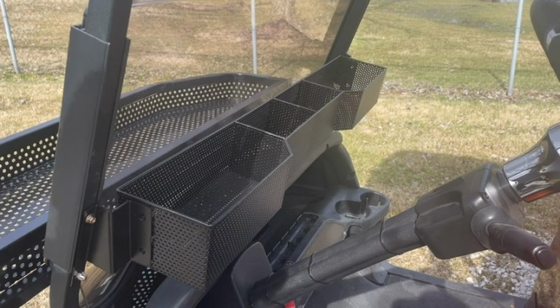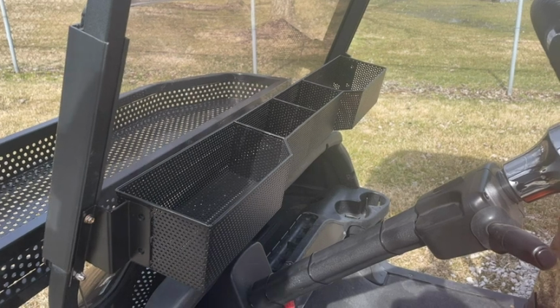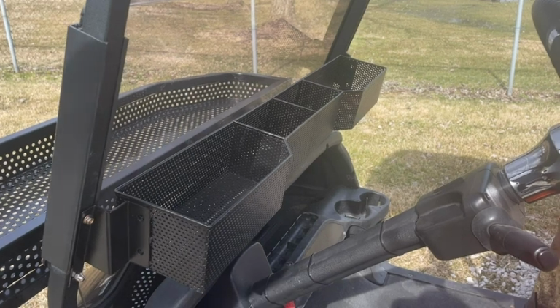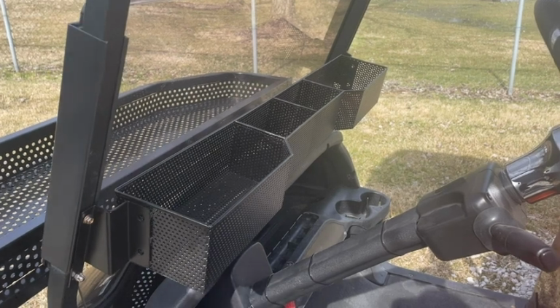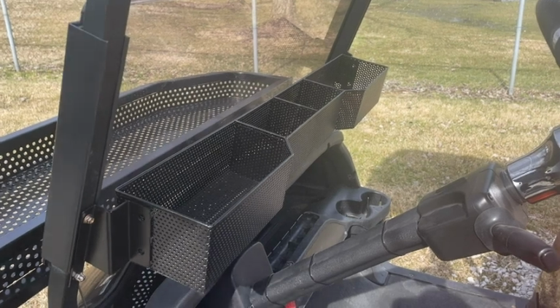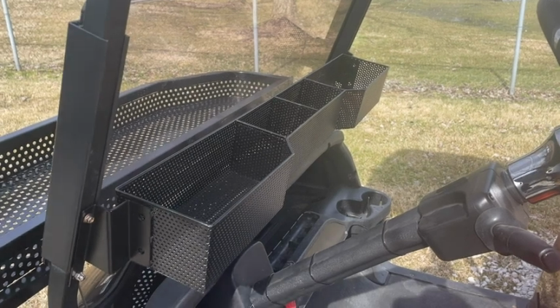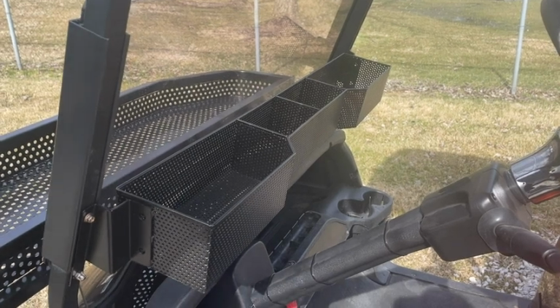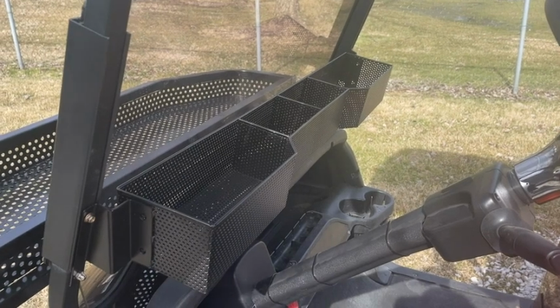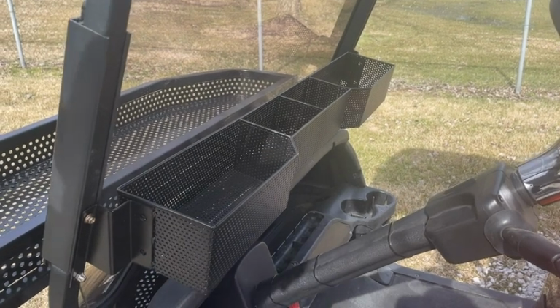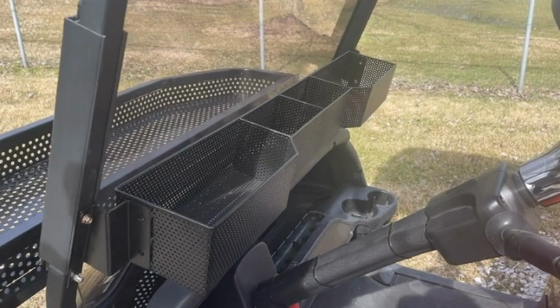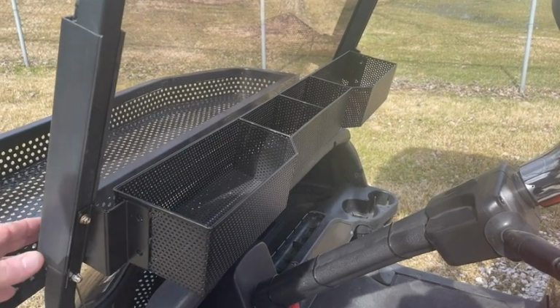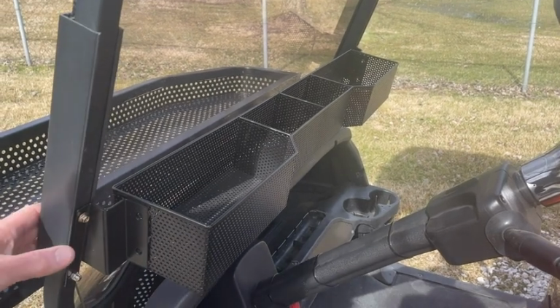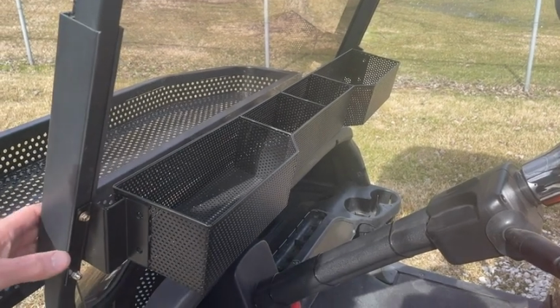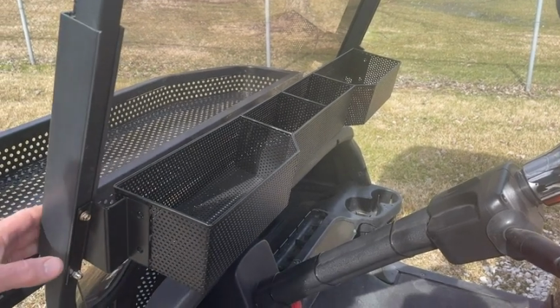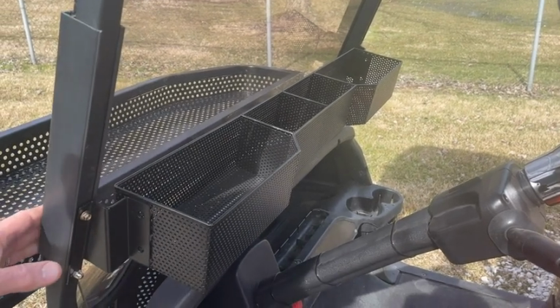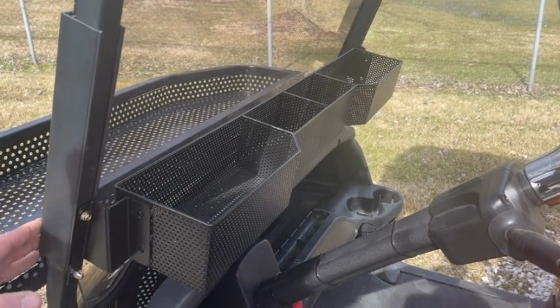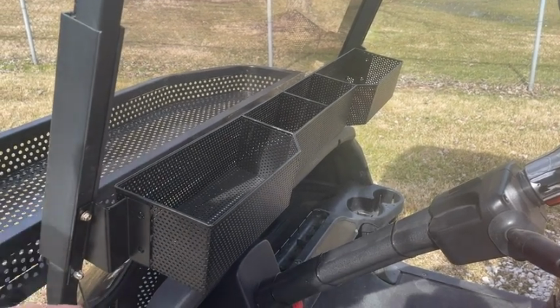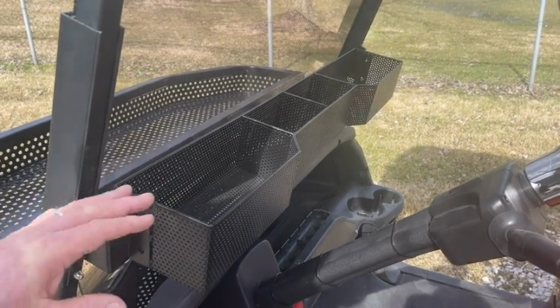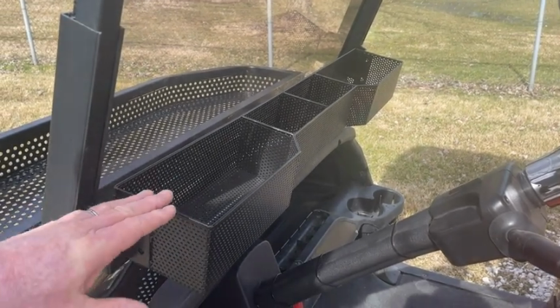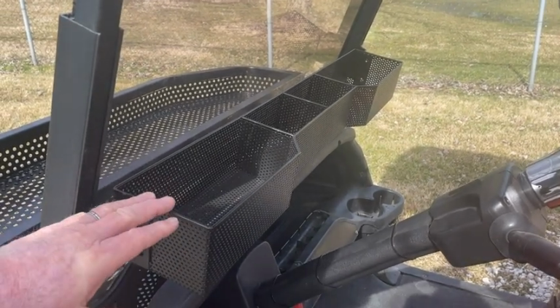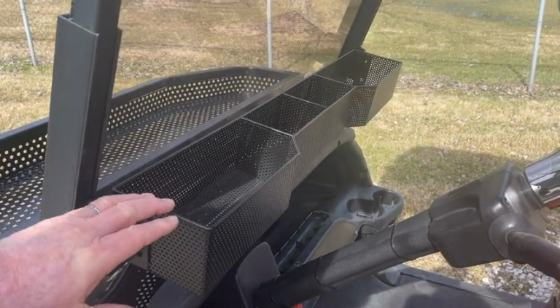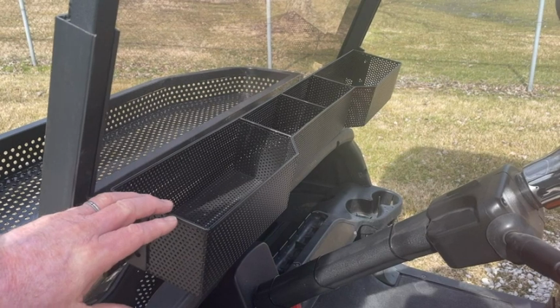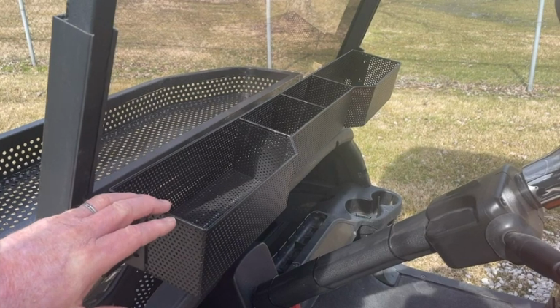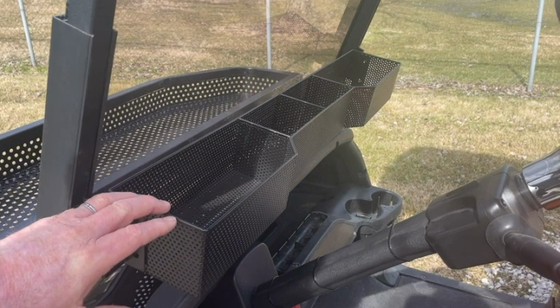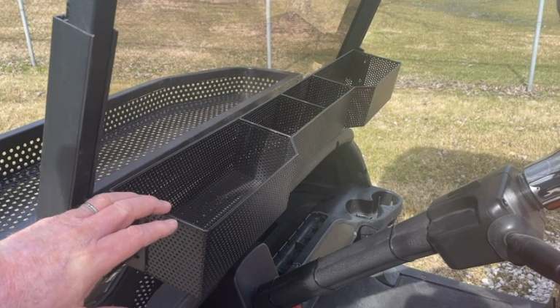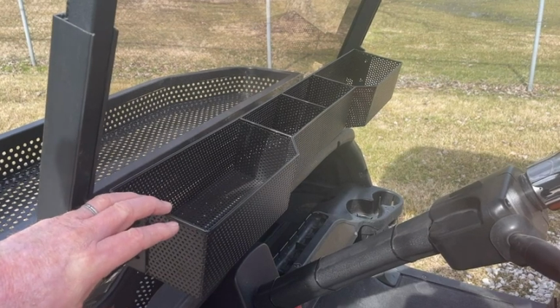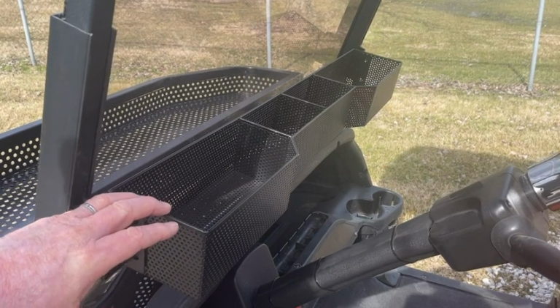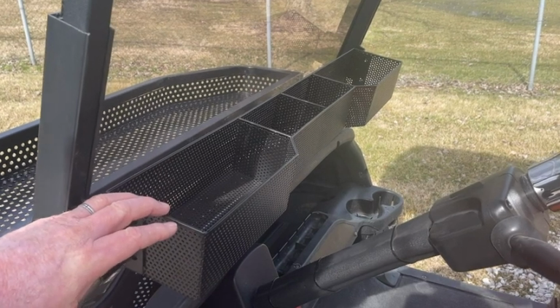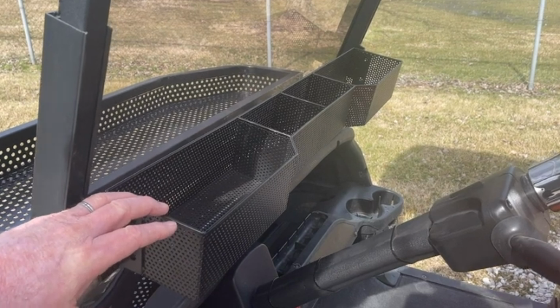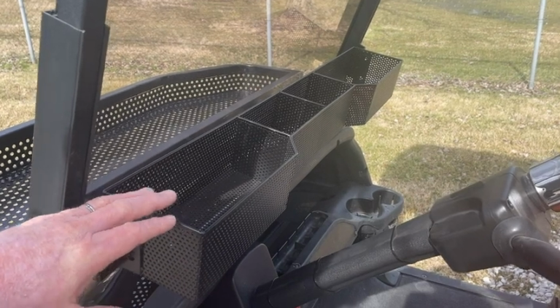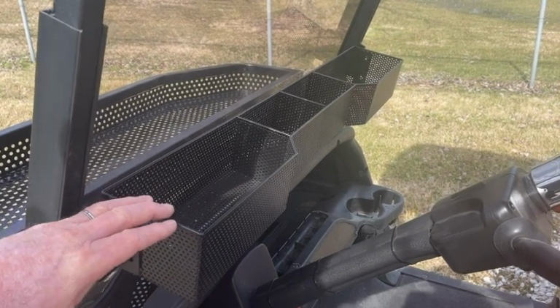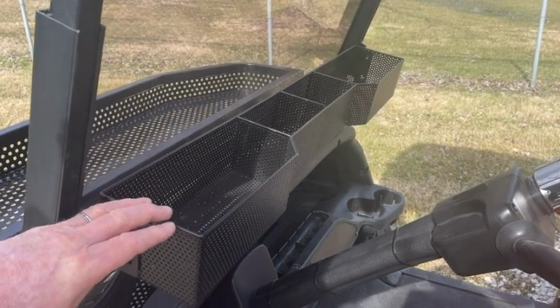I just want to take a minute and talk to you about our golf cart inner basket. We make this basket for most of the major makes and models on the market right now.